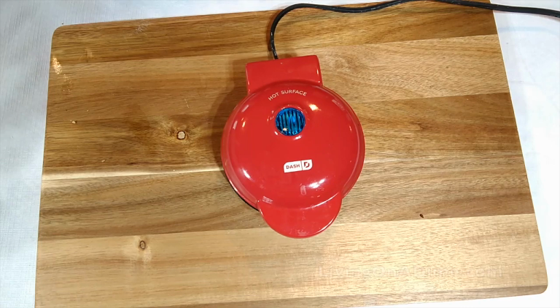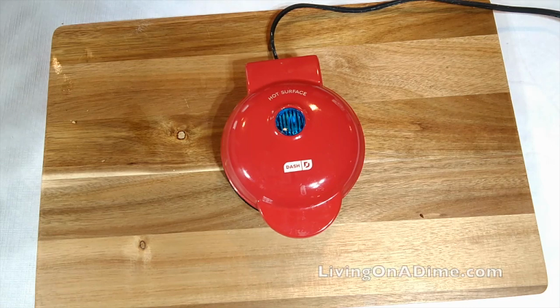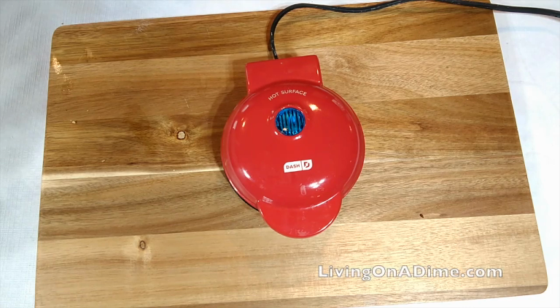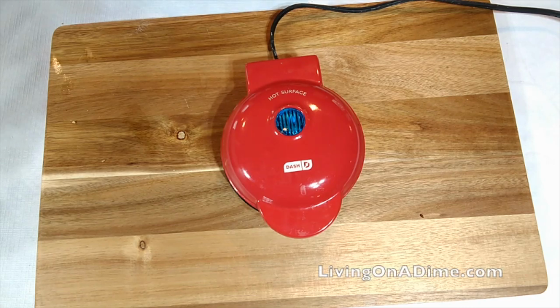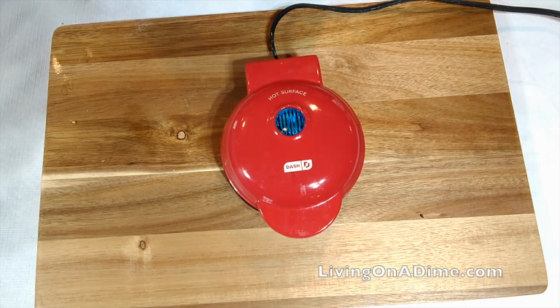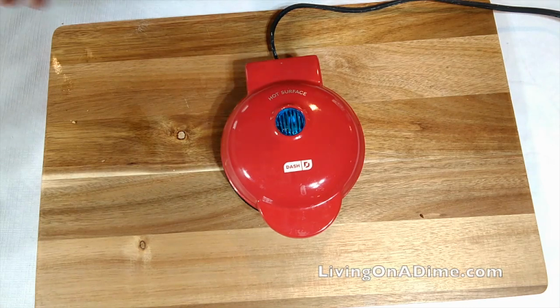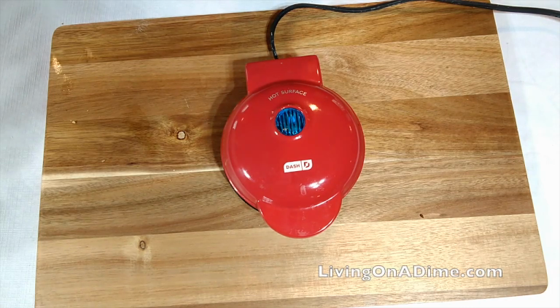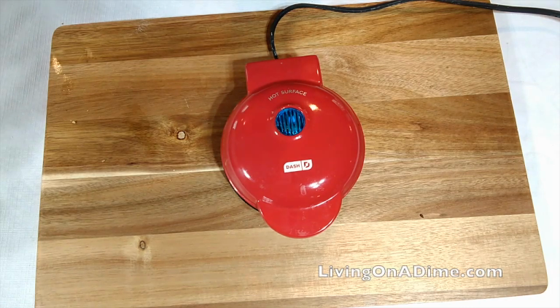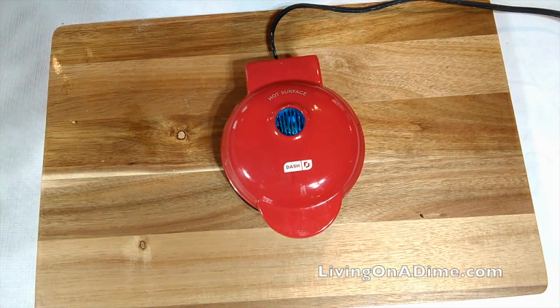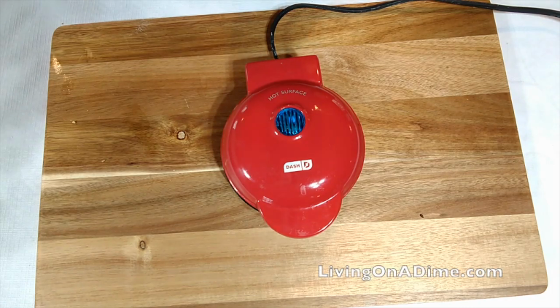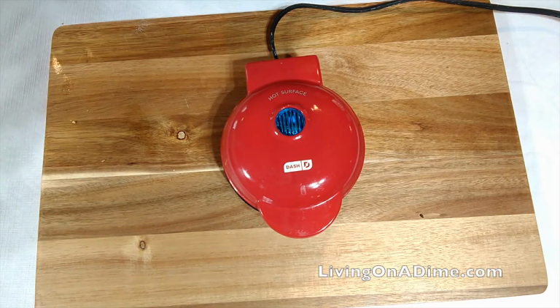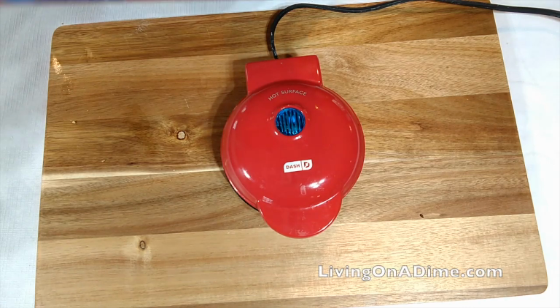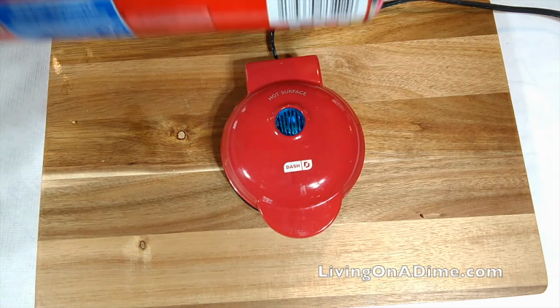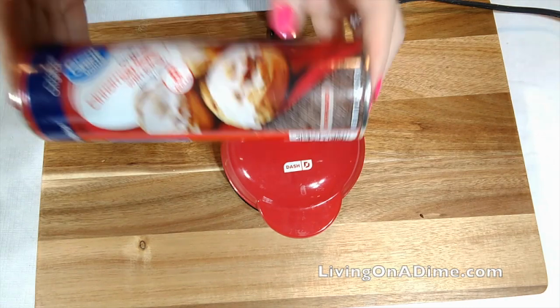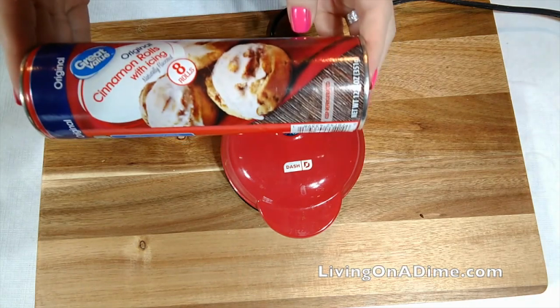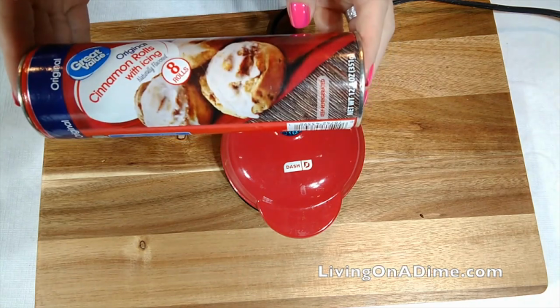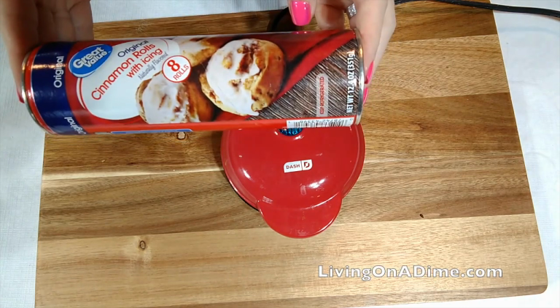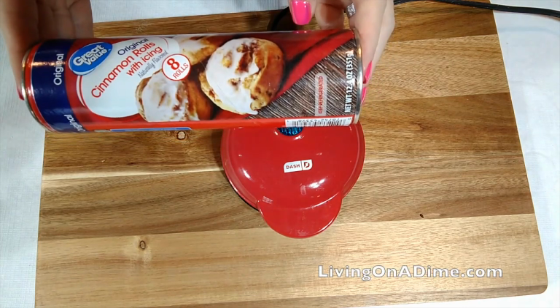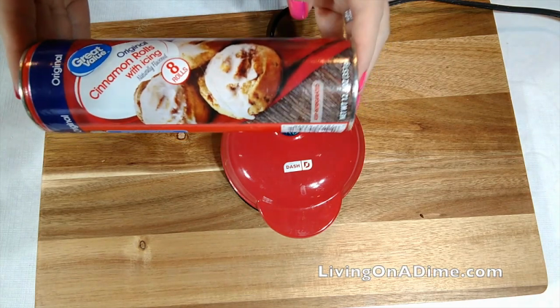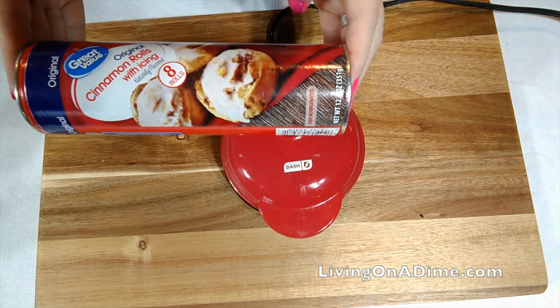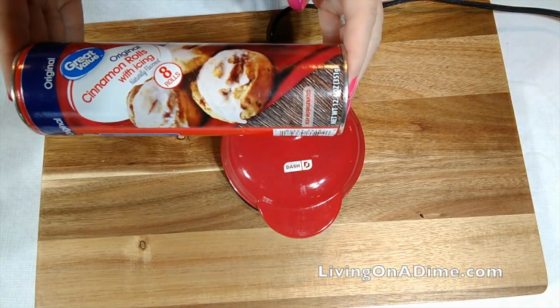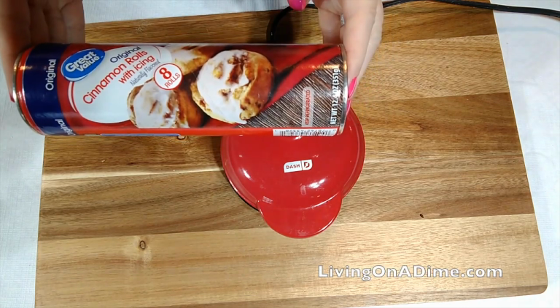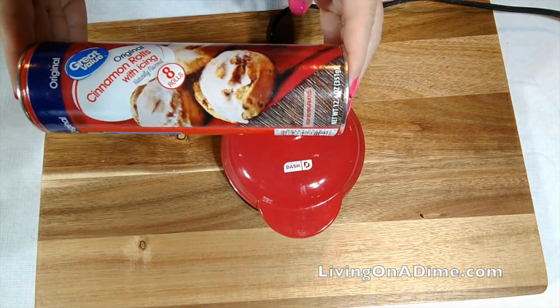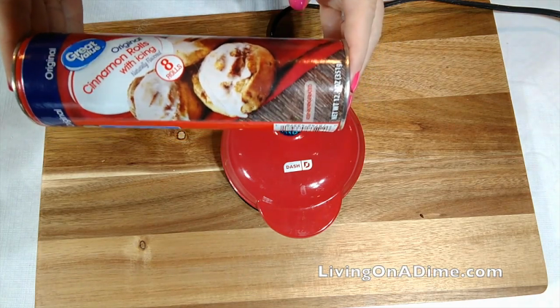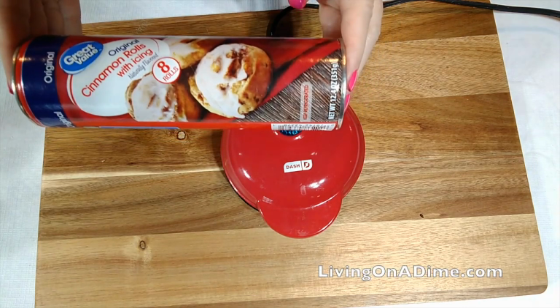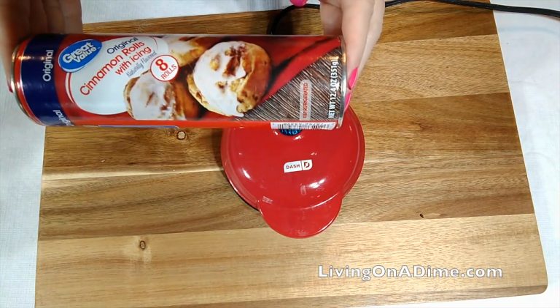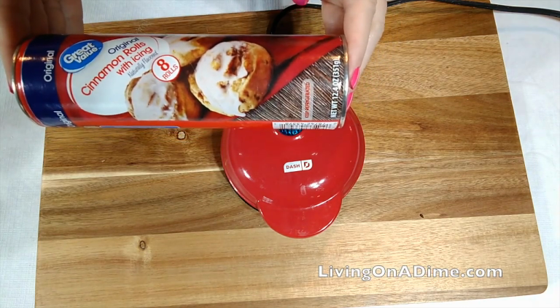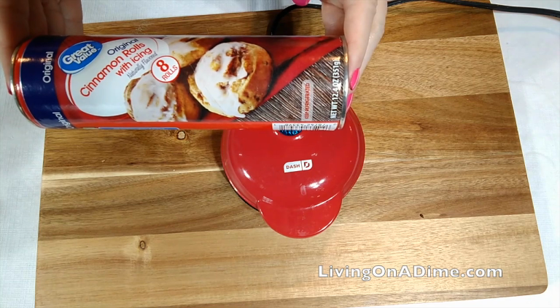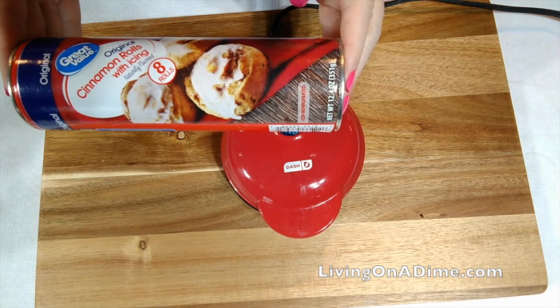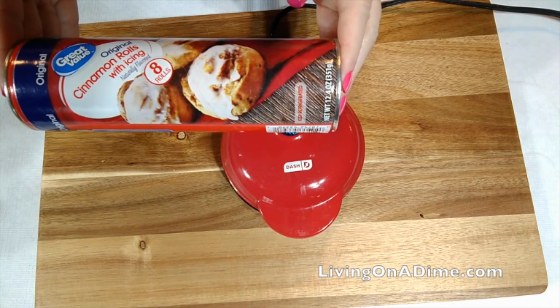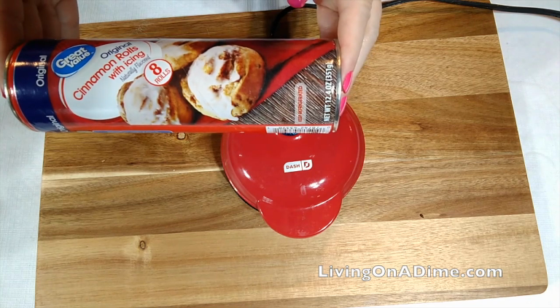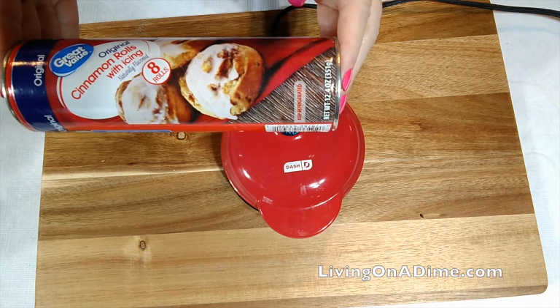Good morning! Today I am making cinnamon roll waffles. Let's give this recipe a try.